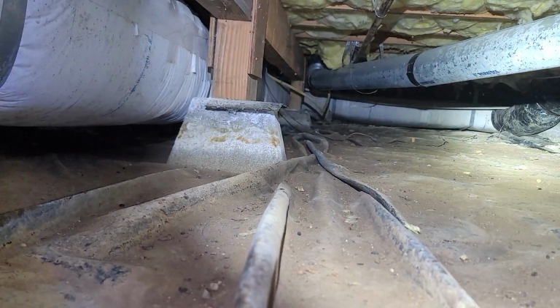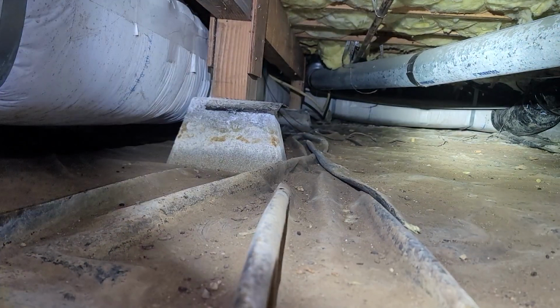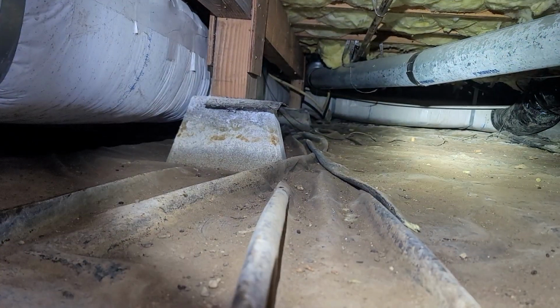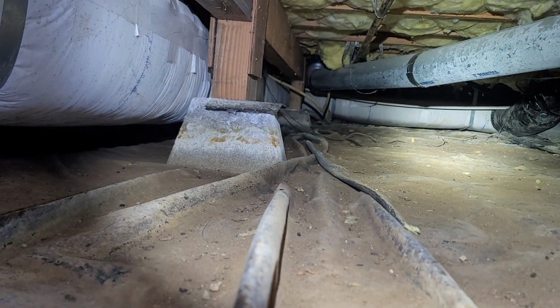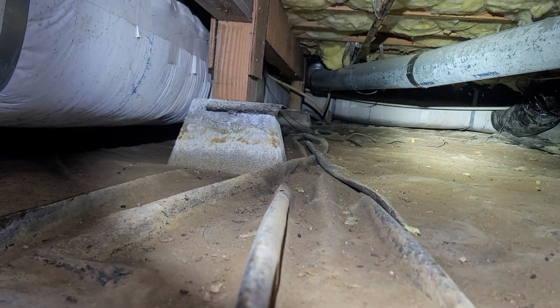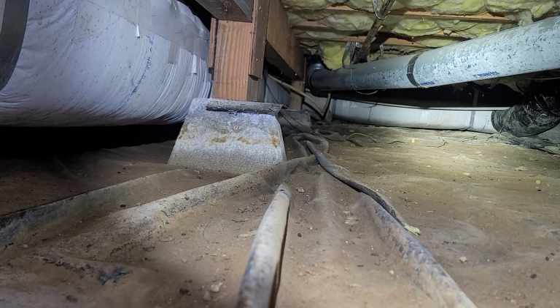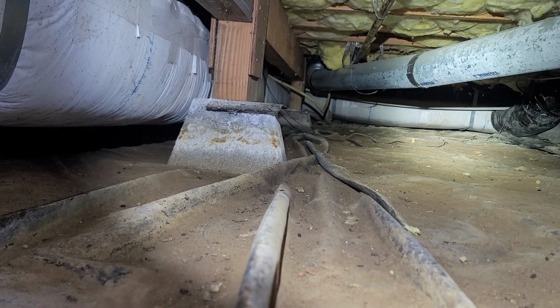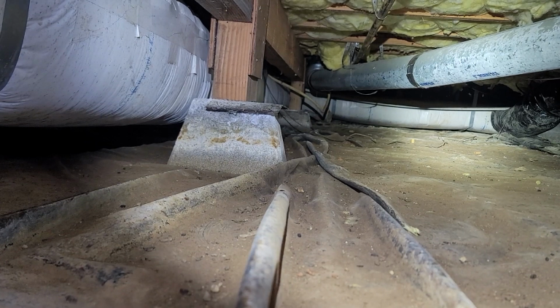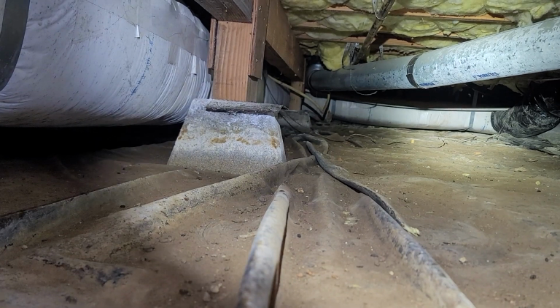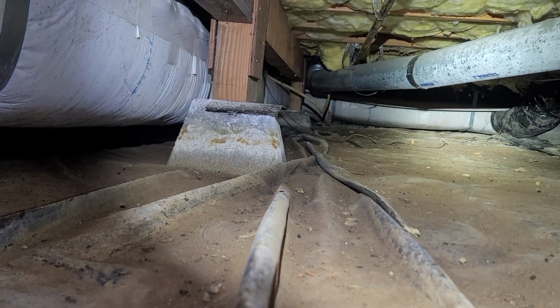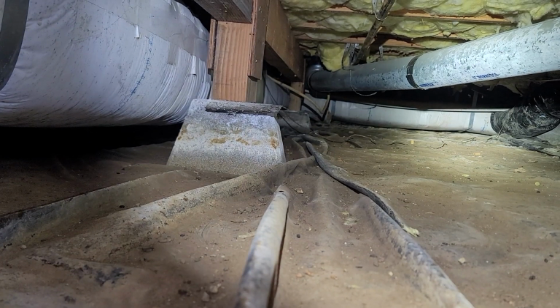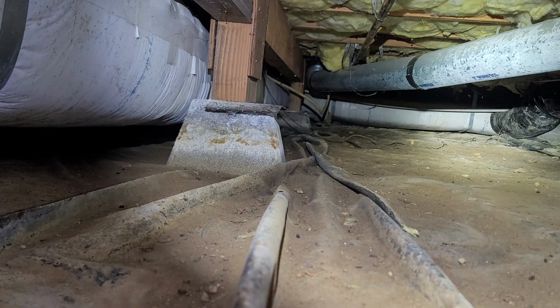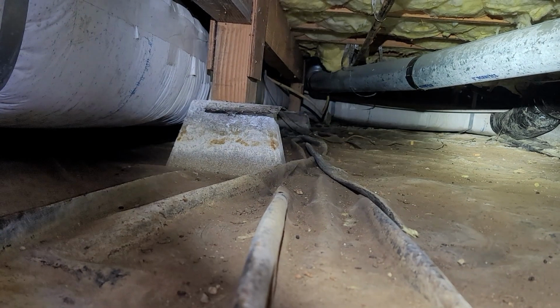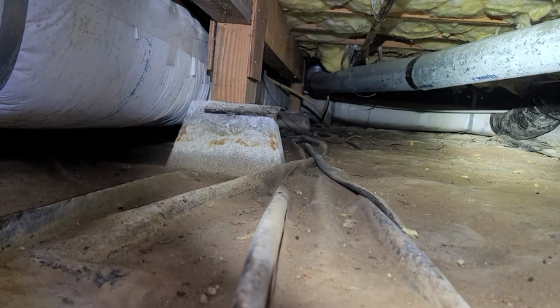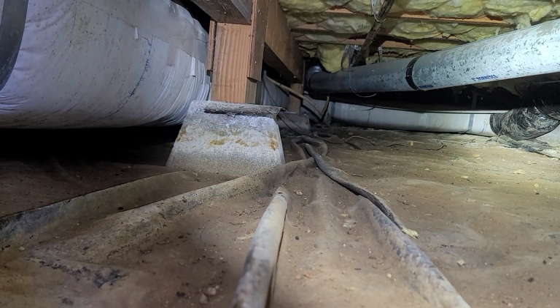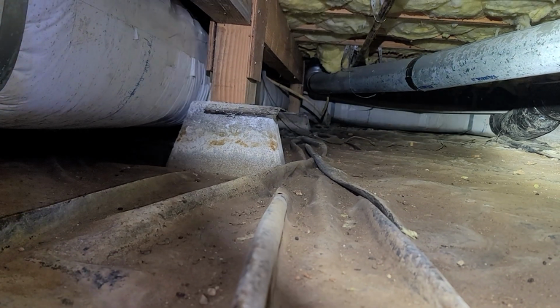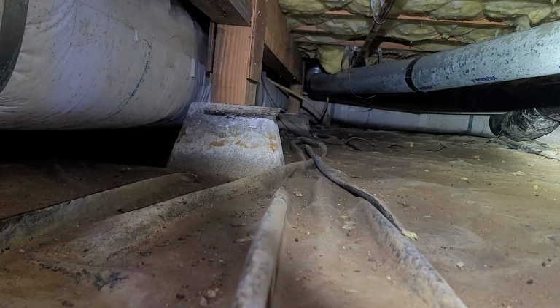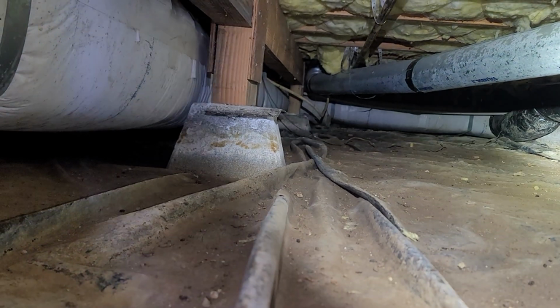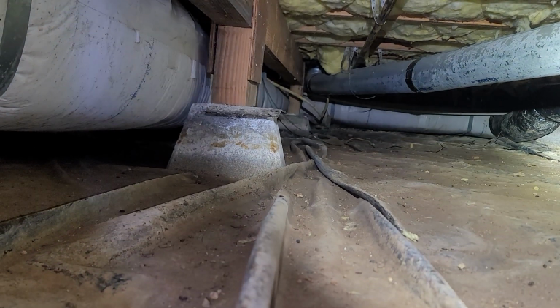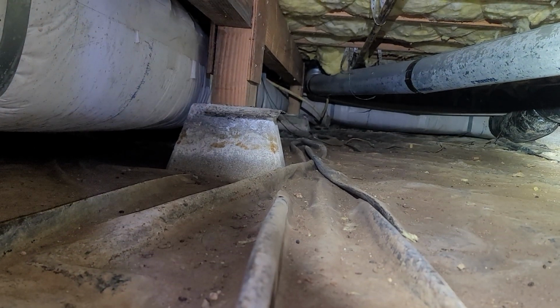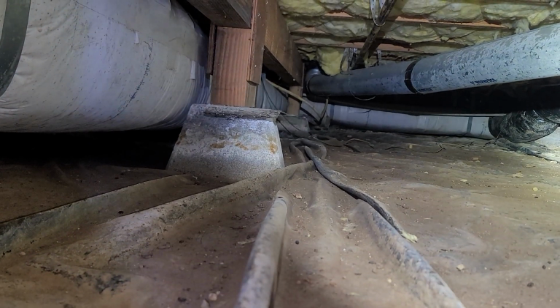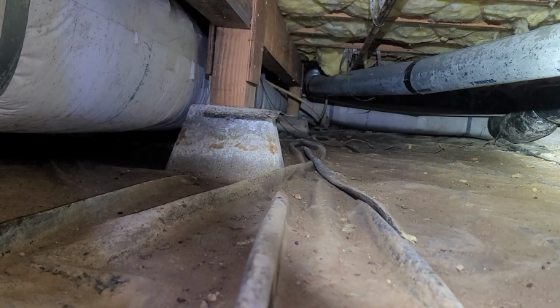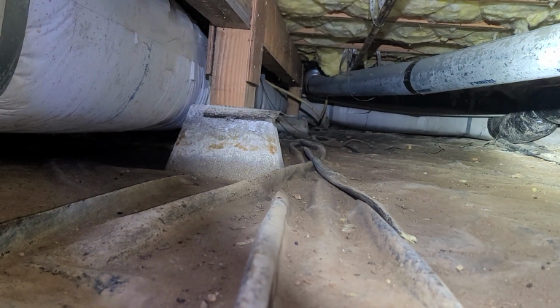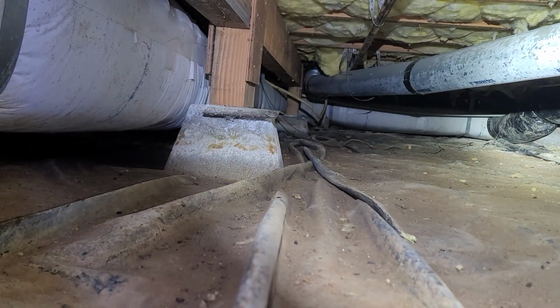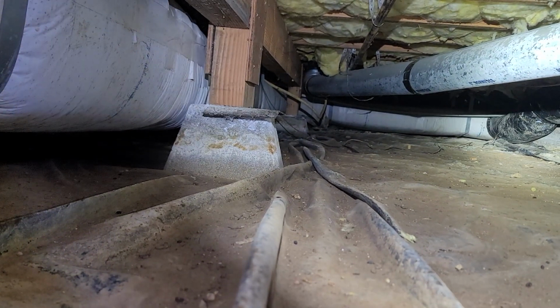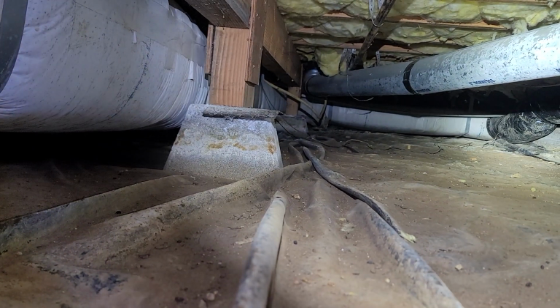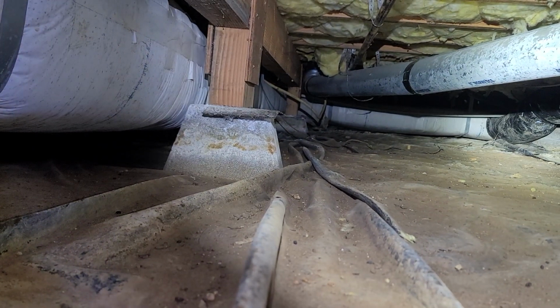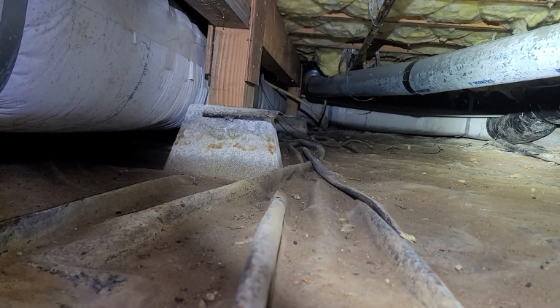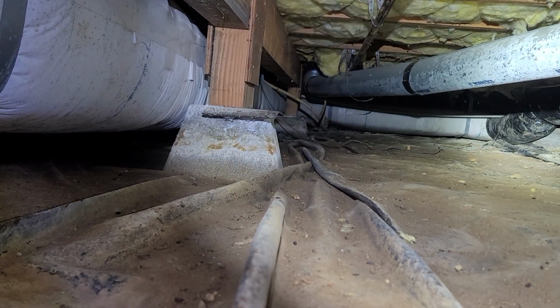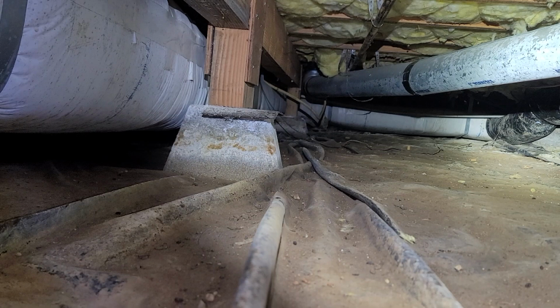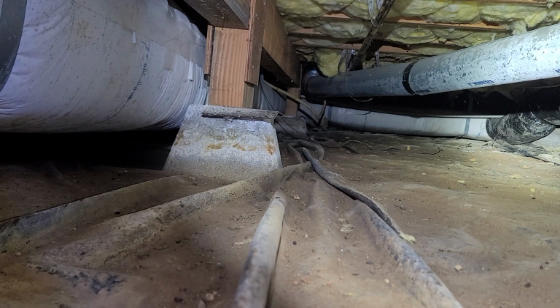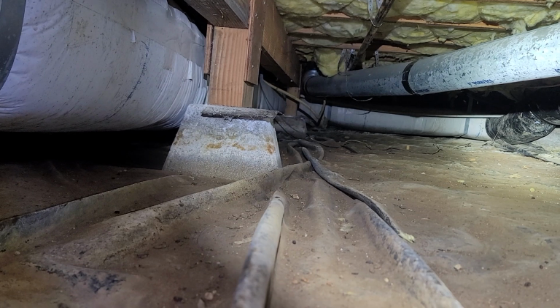It's fairly conclusive evidence that we have high water conditions, at least periodically, in this crawlspace. We'd recommend an evaluation and possible installation of a water mitigation system in the area underneath this home.